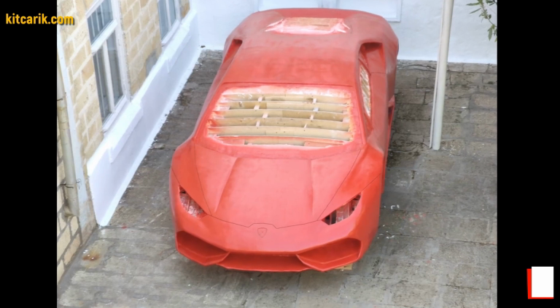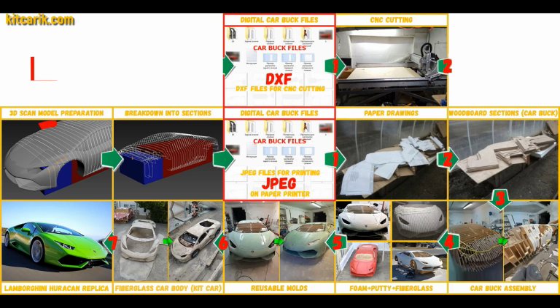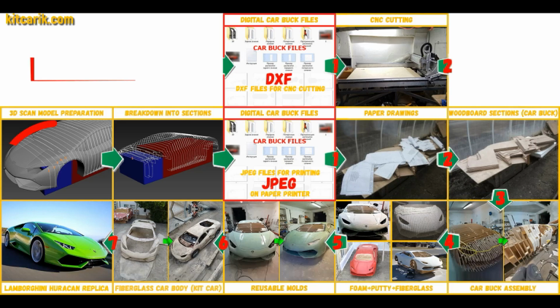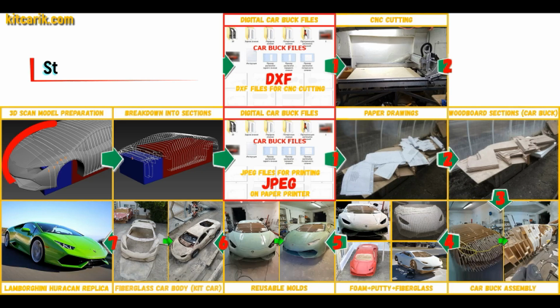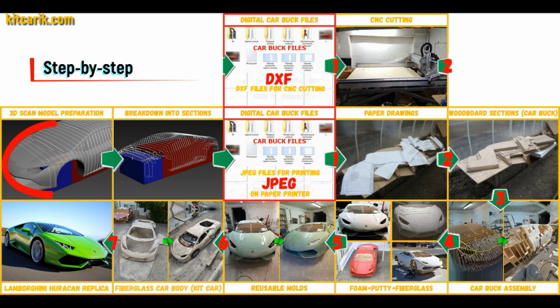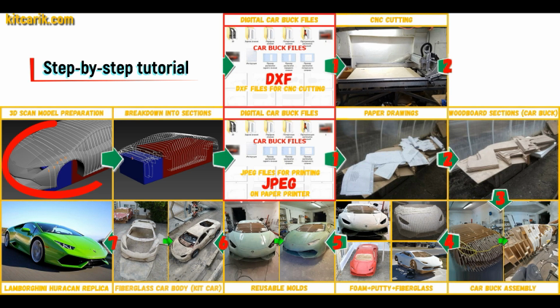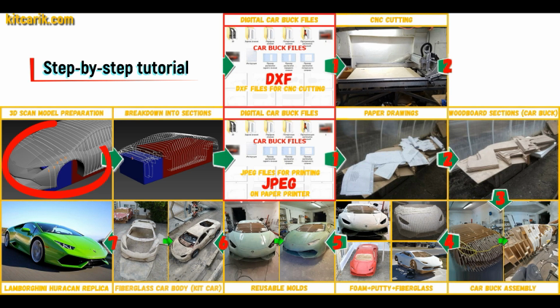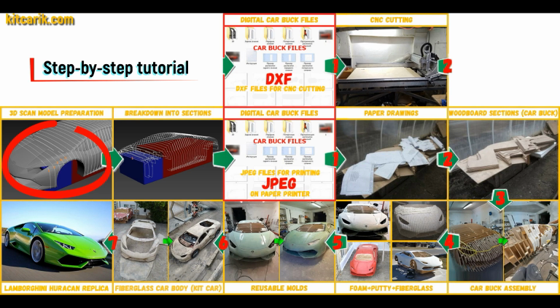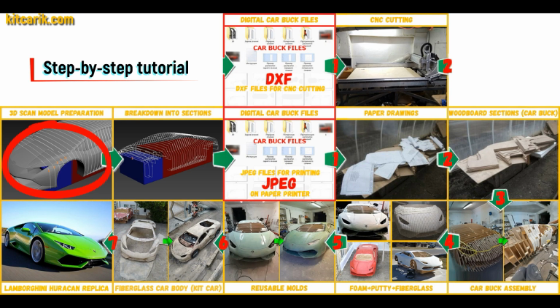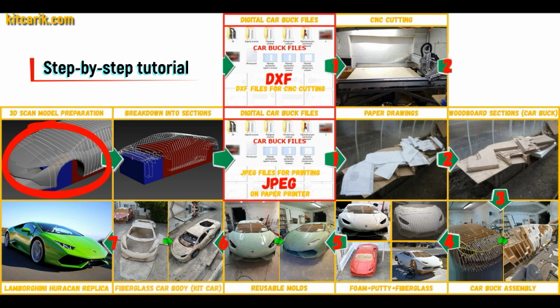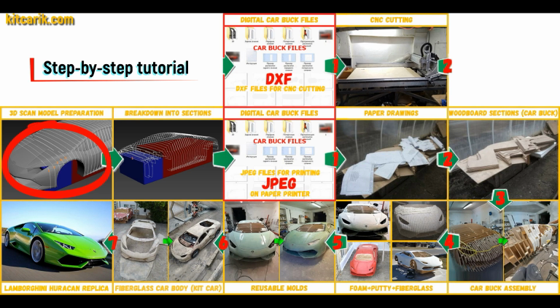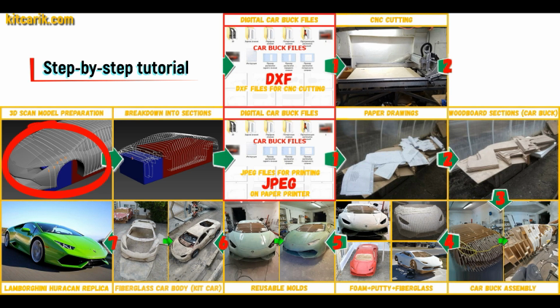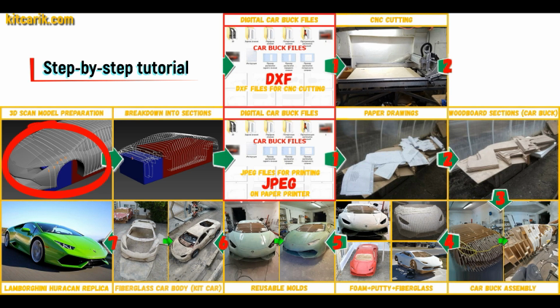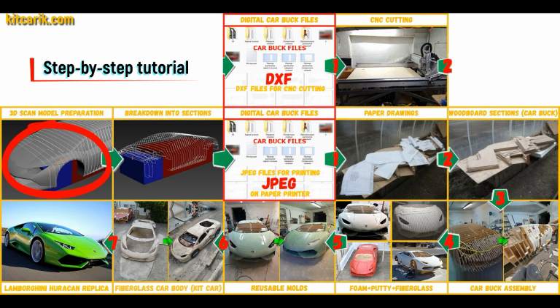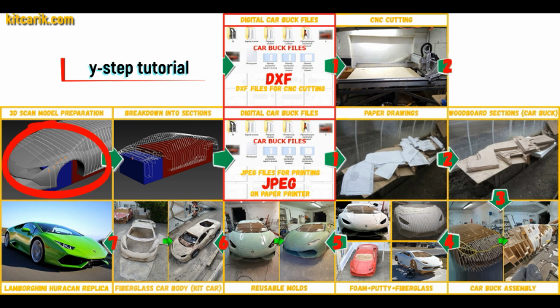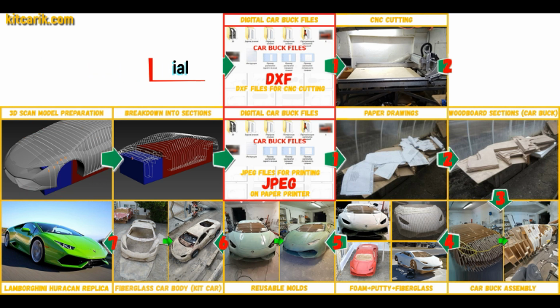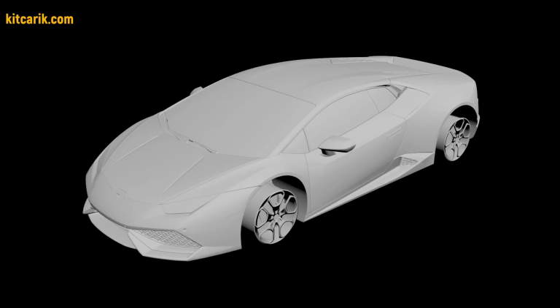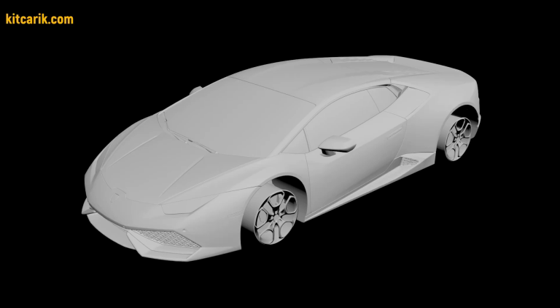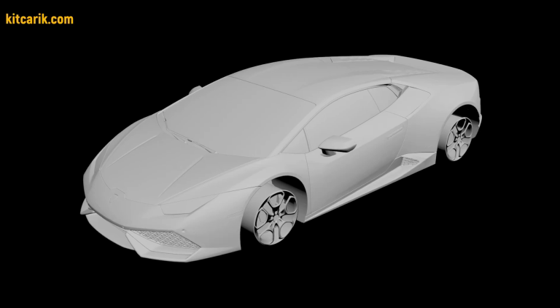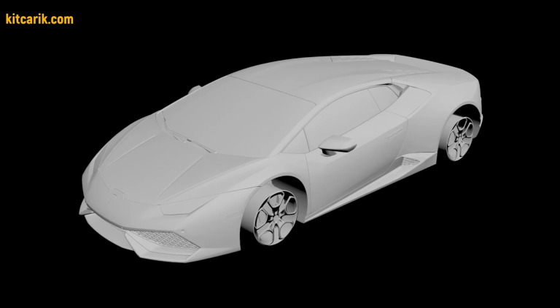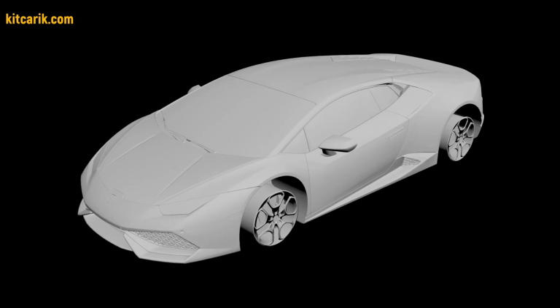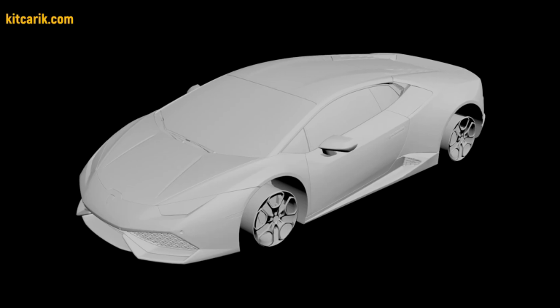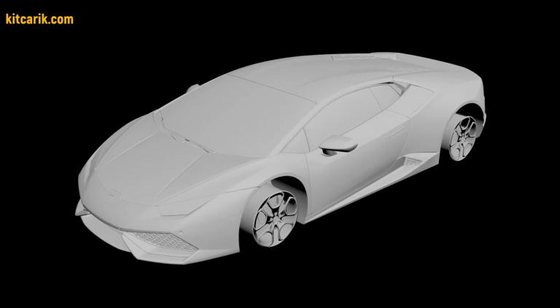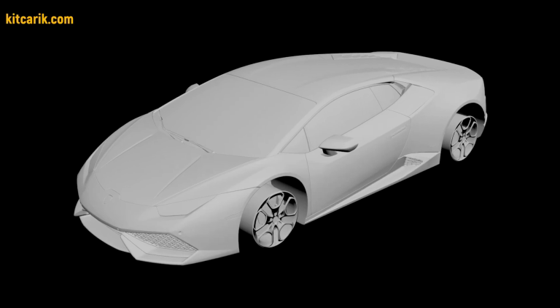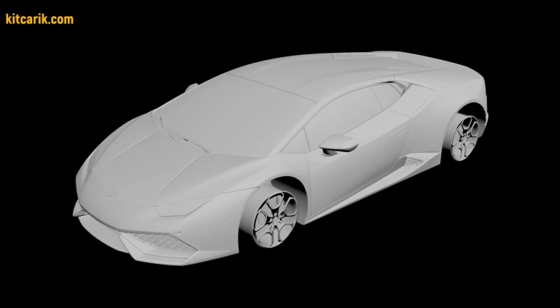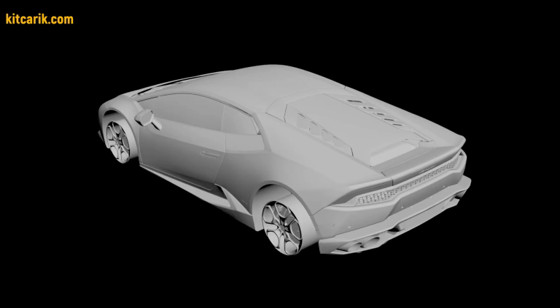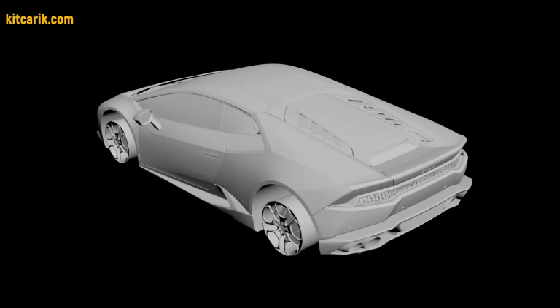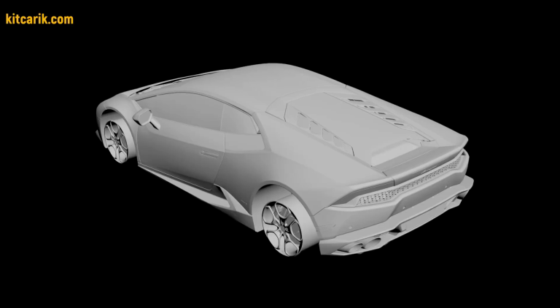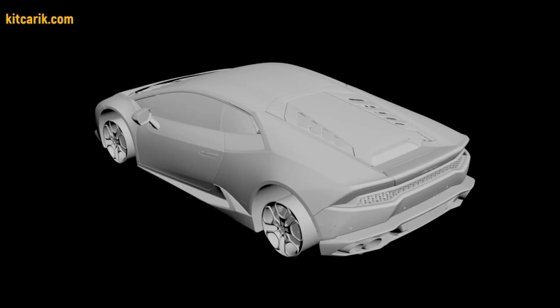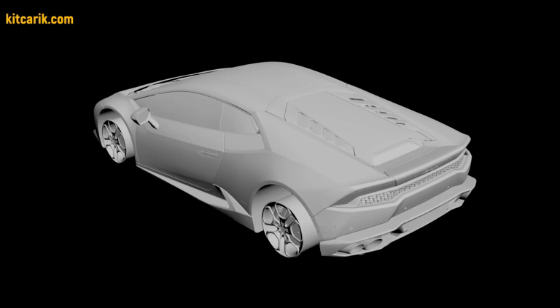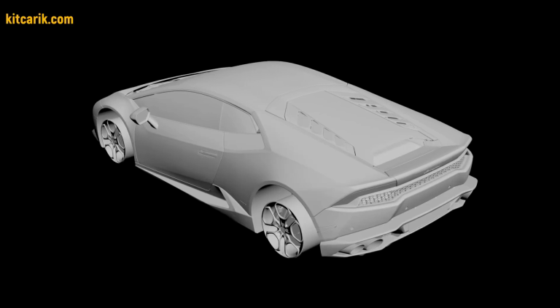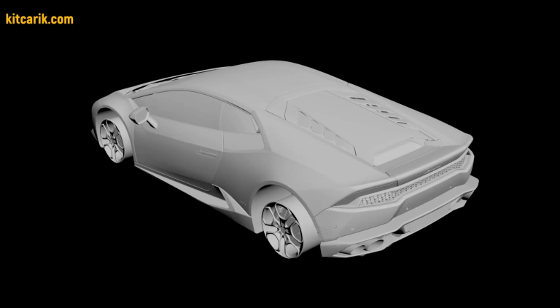I used a 3D scan model of the Lamborghini Huracan. I work only with accurate 3D scan models, scale 1 to 1.